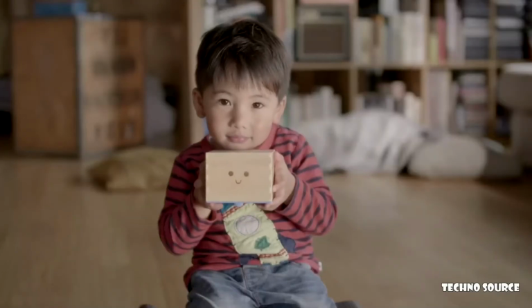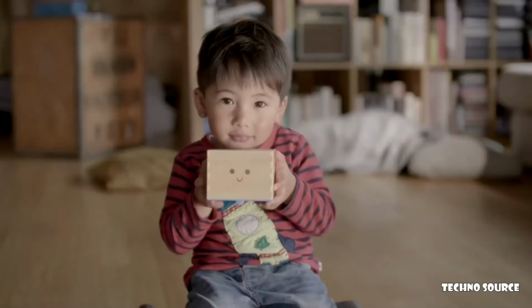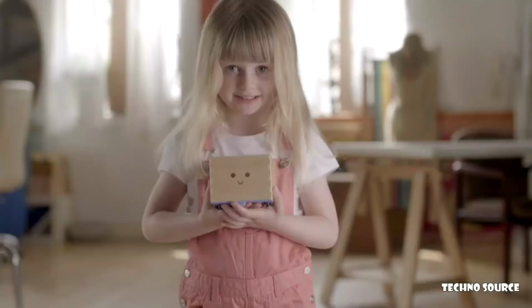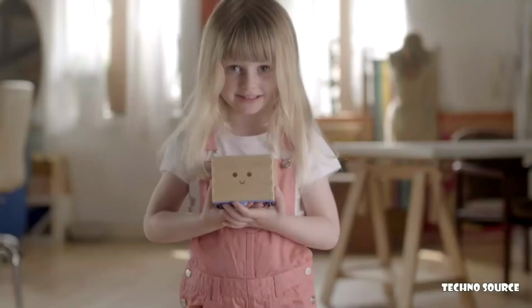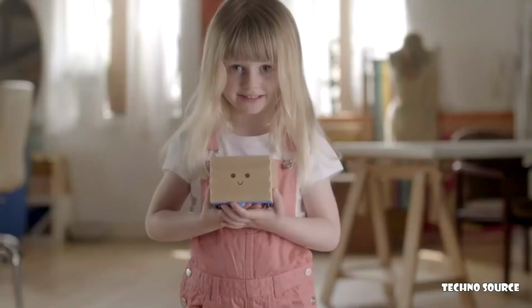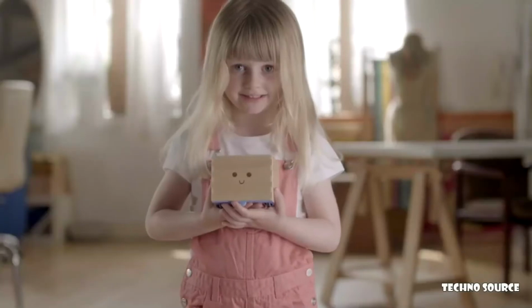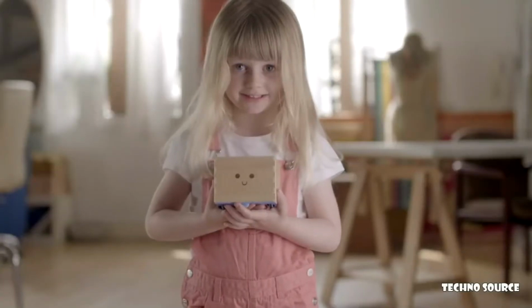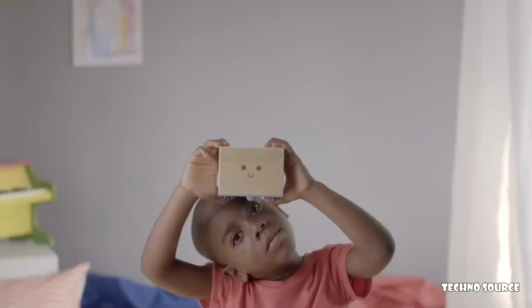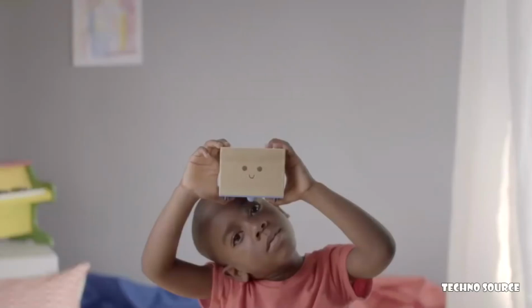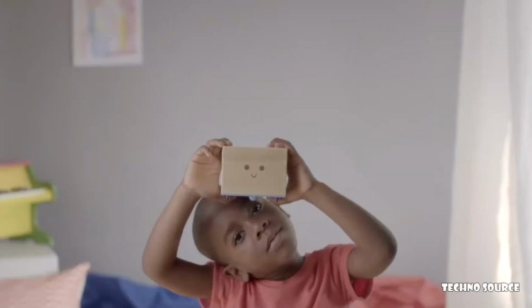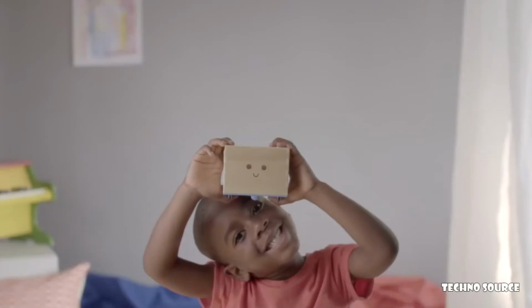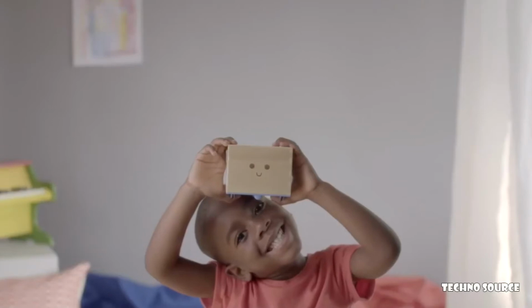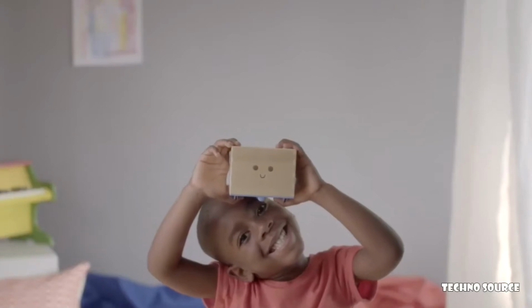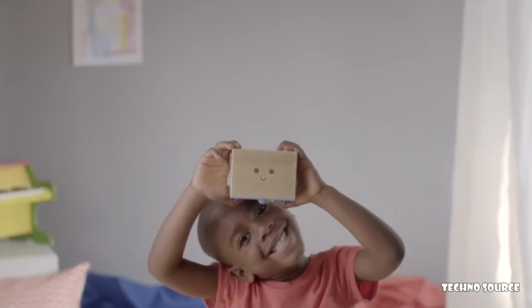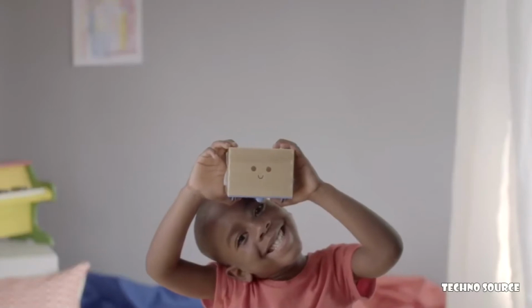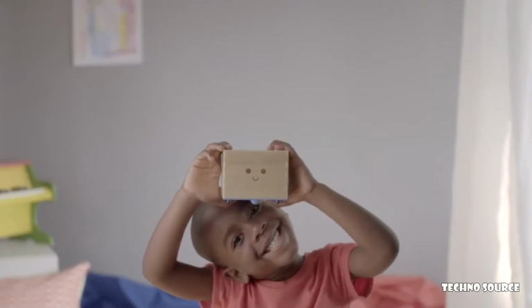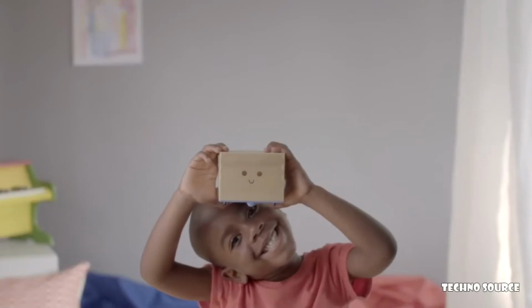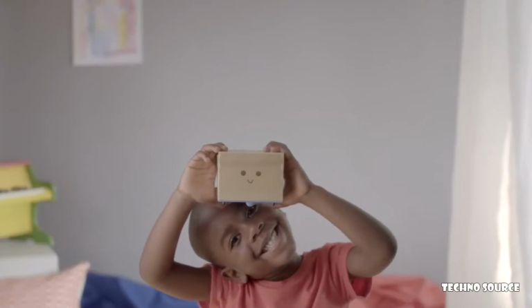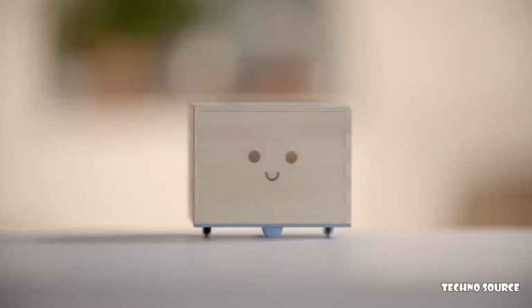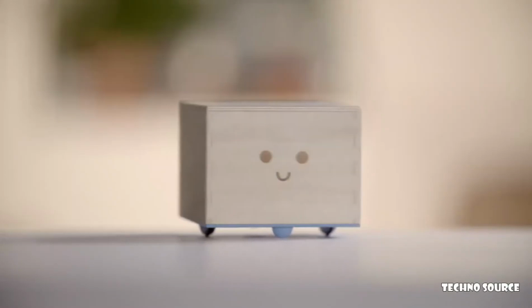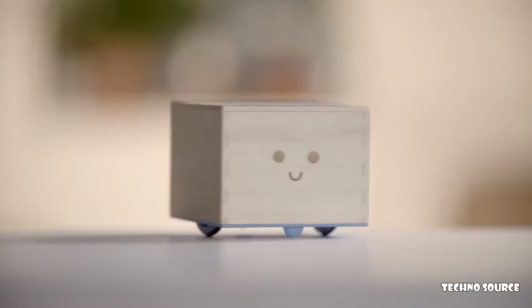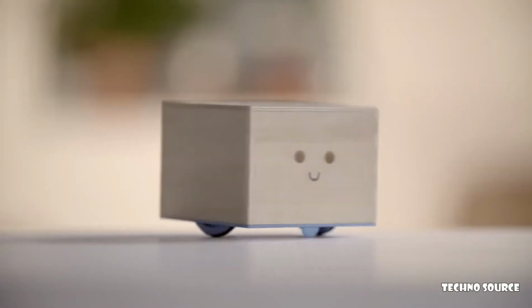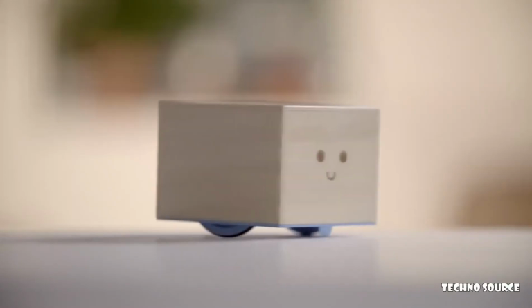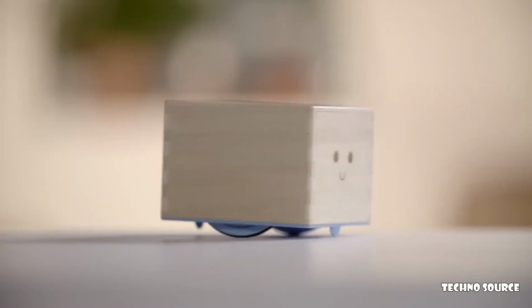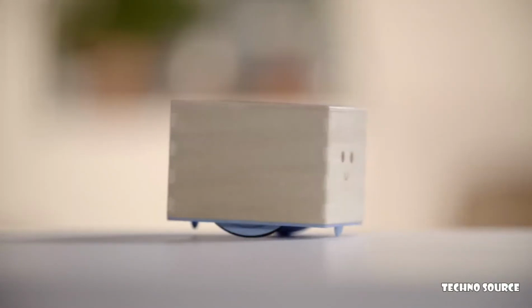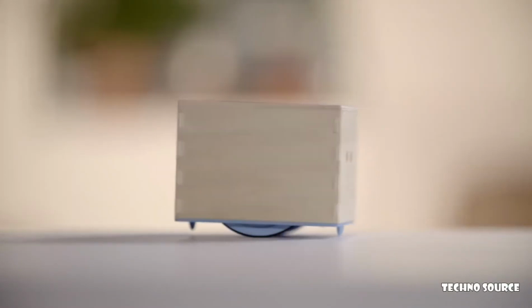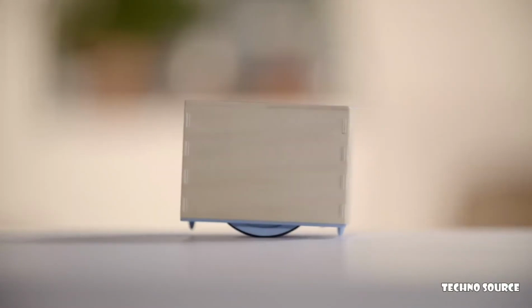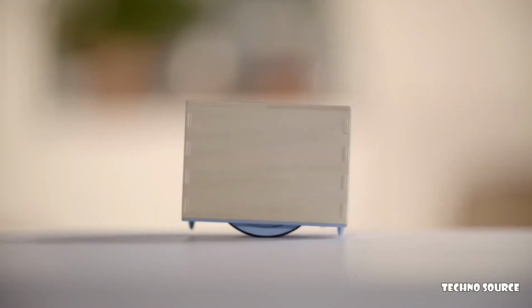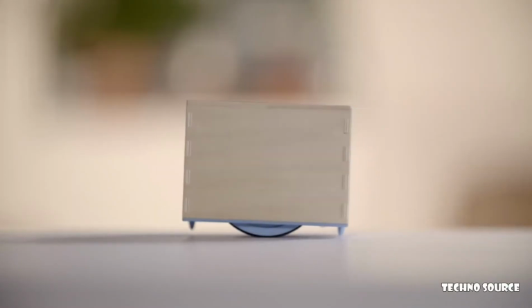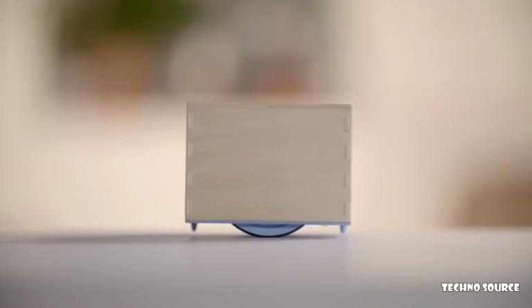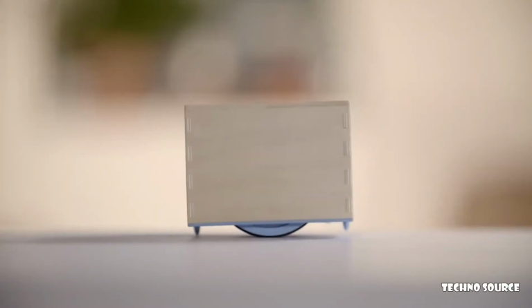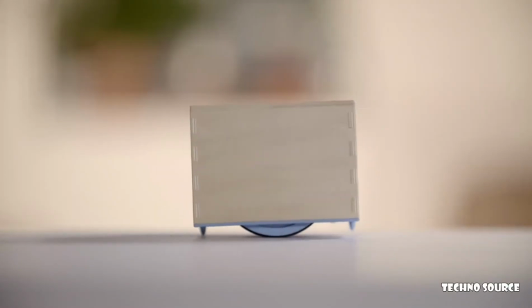What are we waiting for? I'm Cubeto. Let's play!